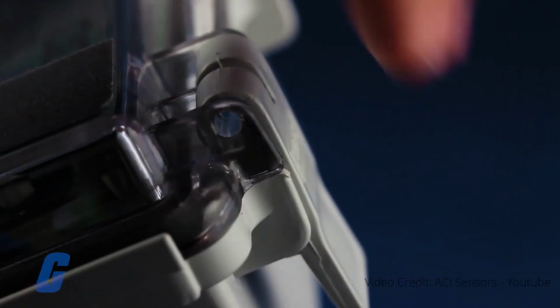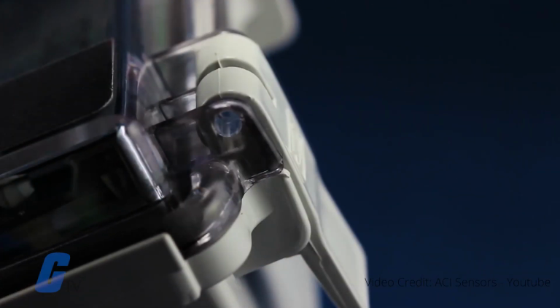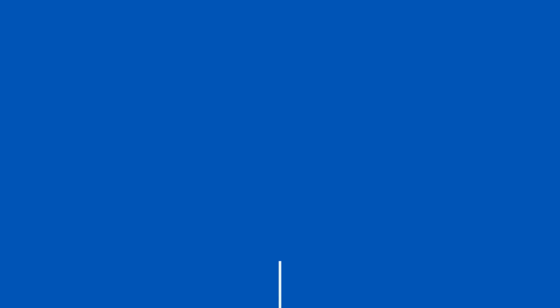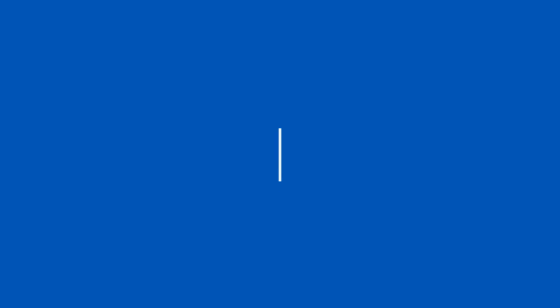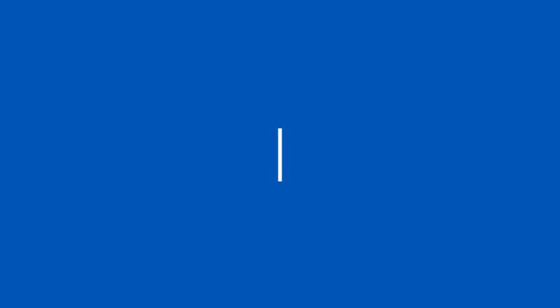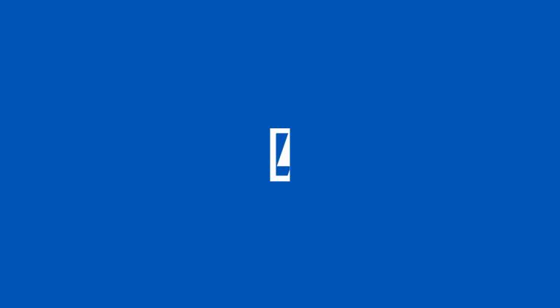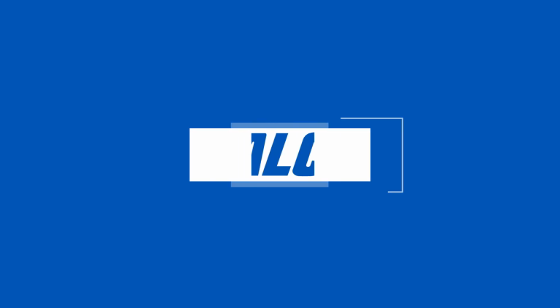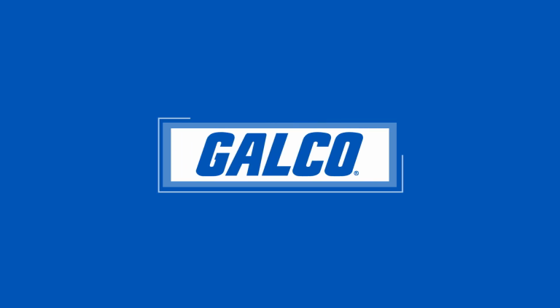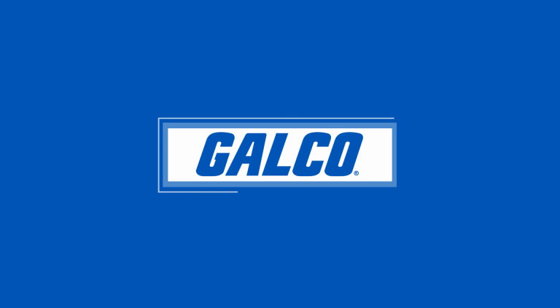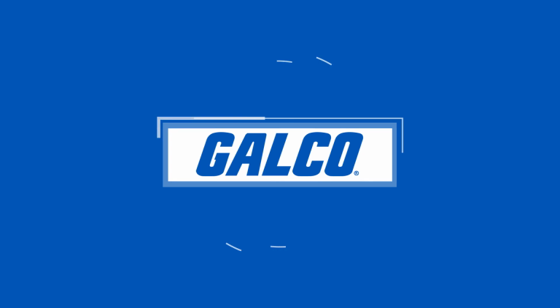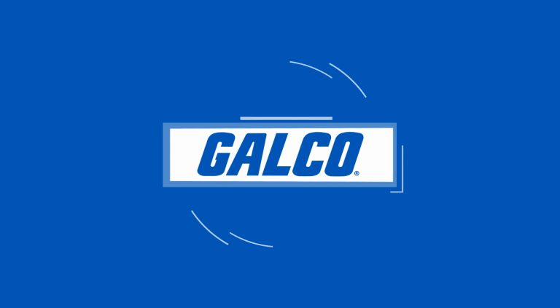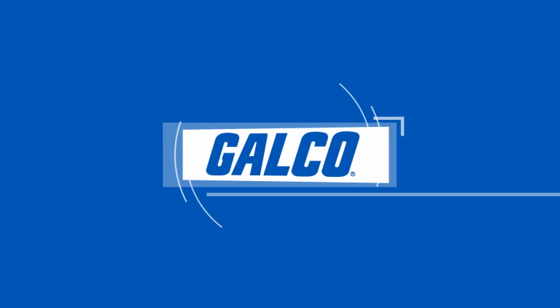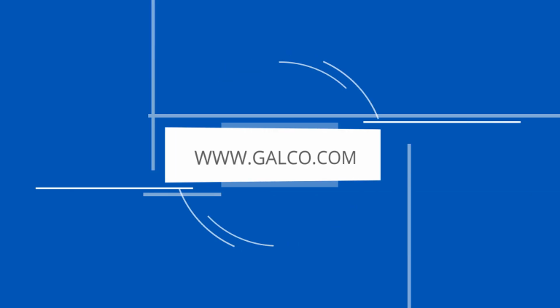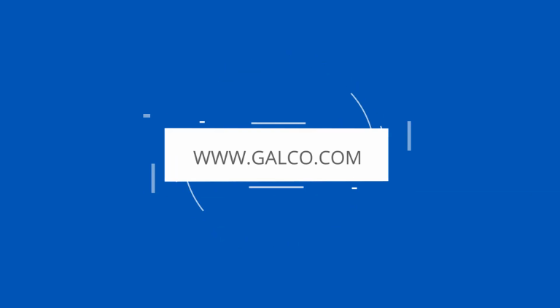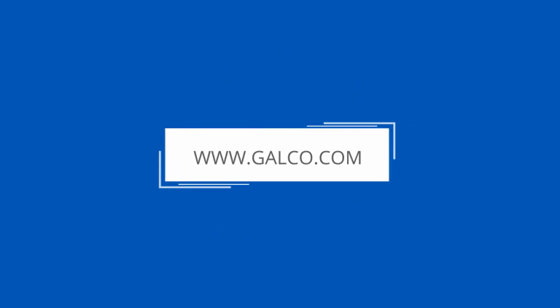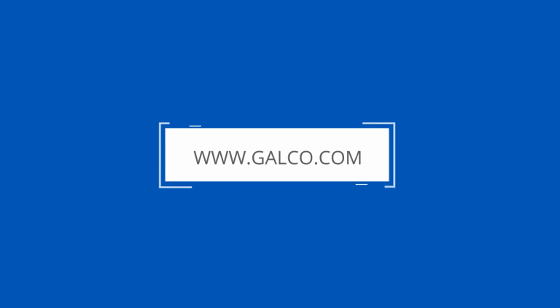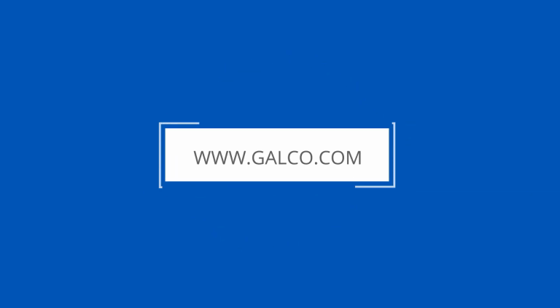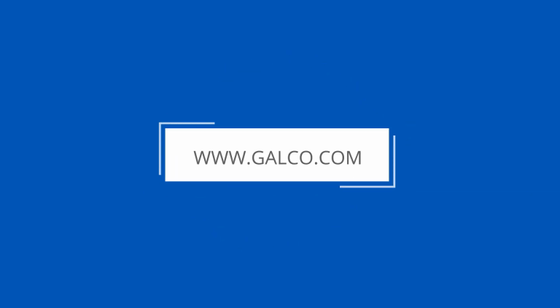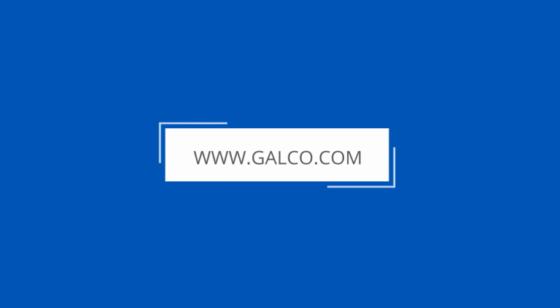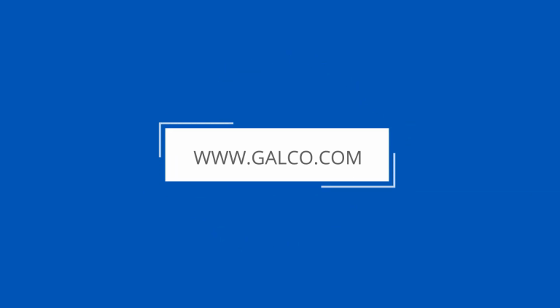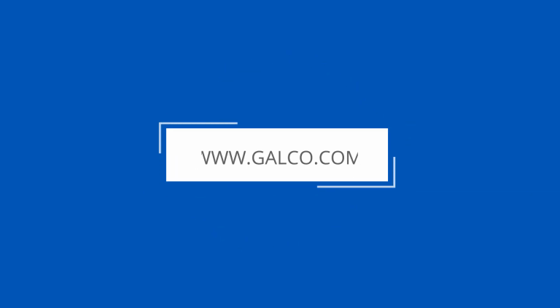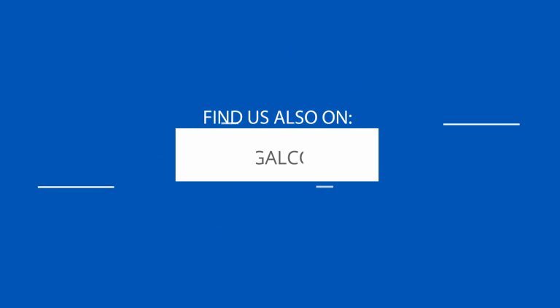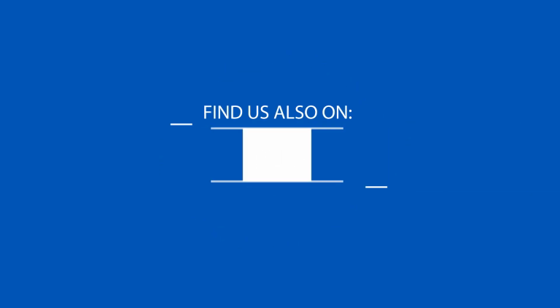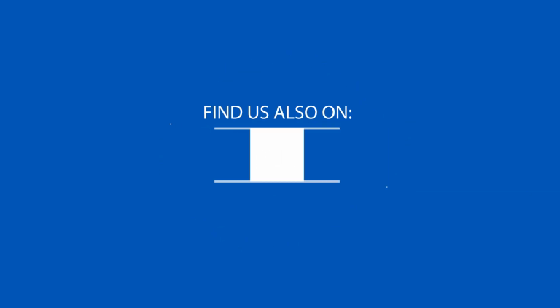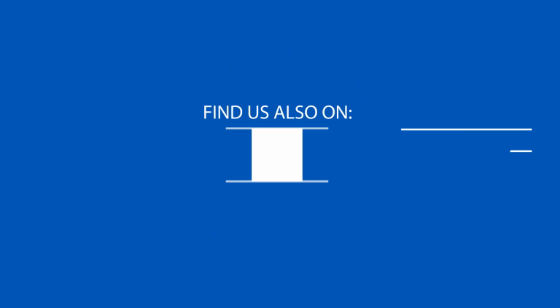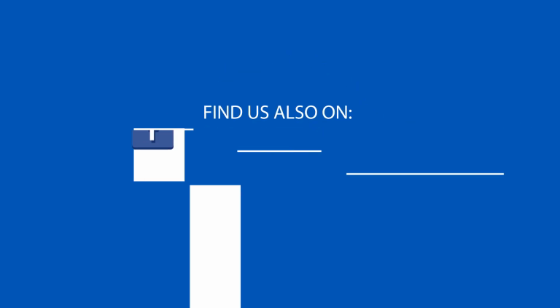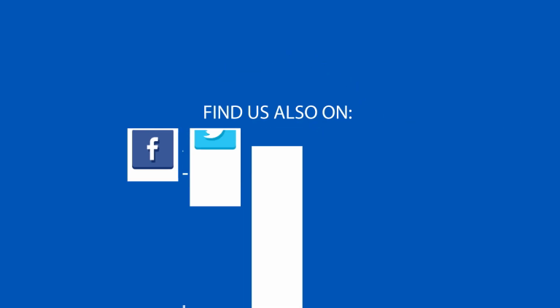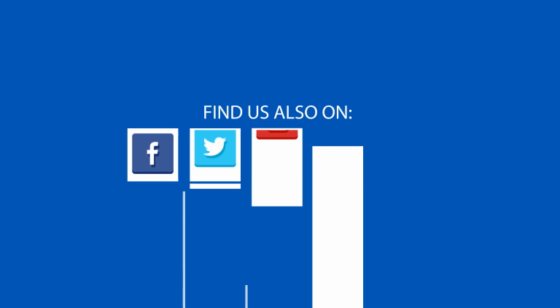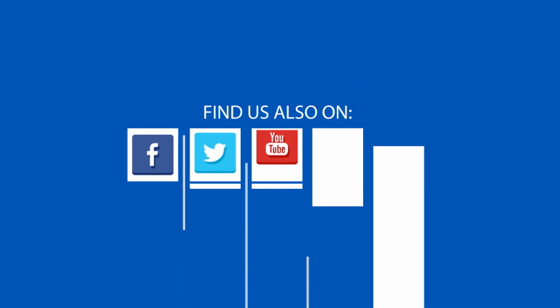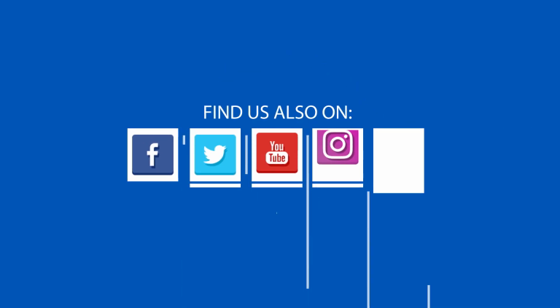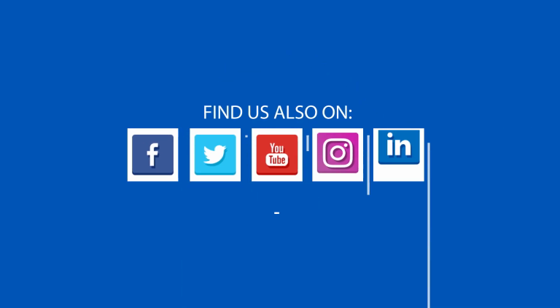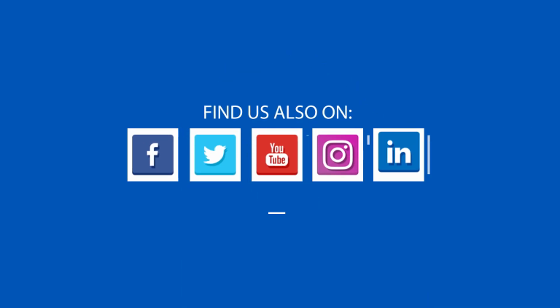For more on this product and others from ACI, please visit galco.com.